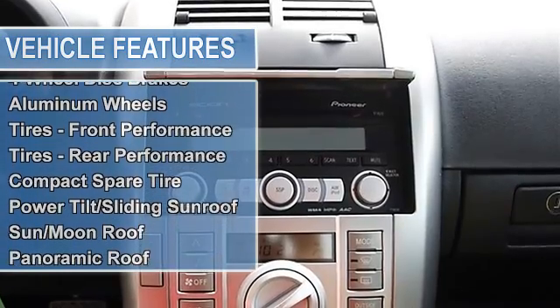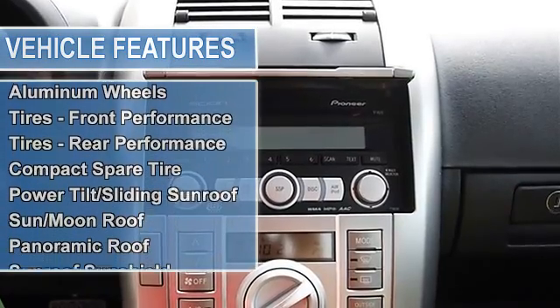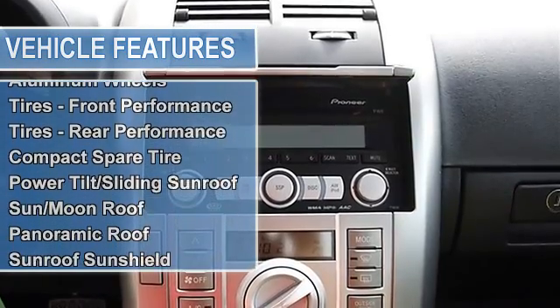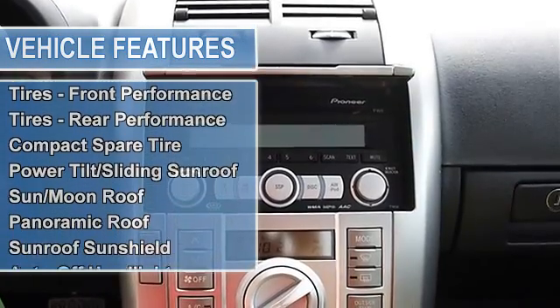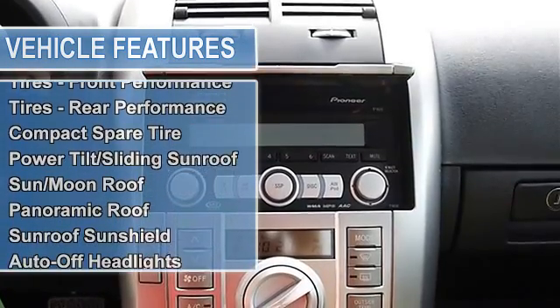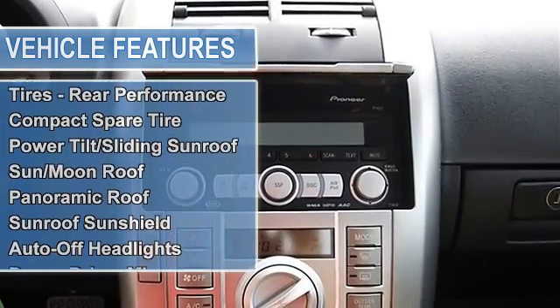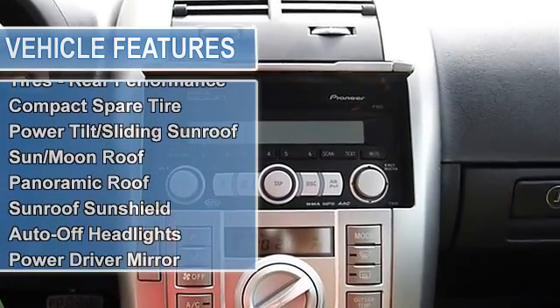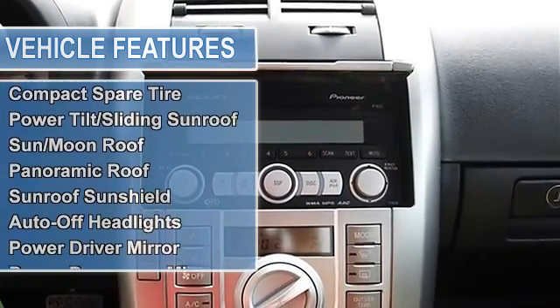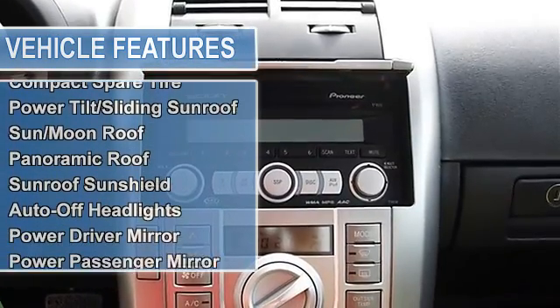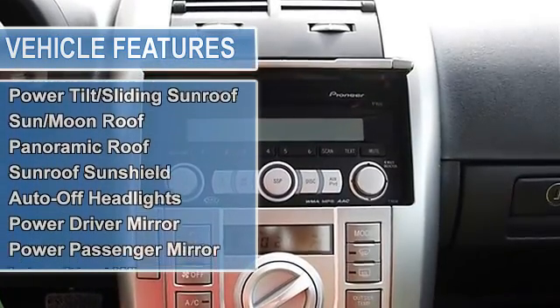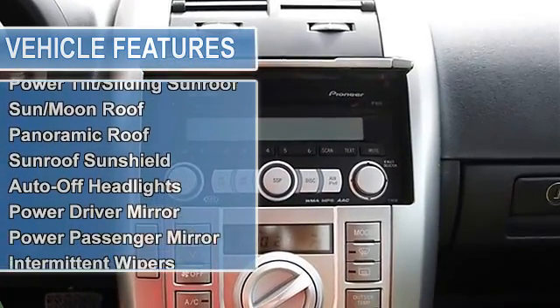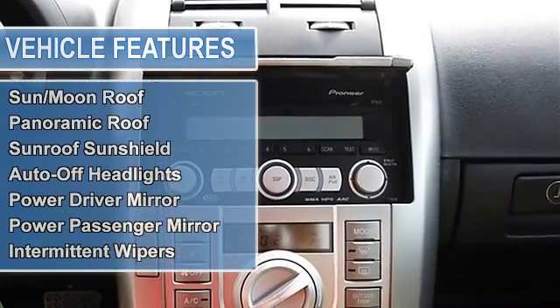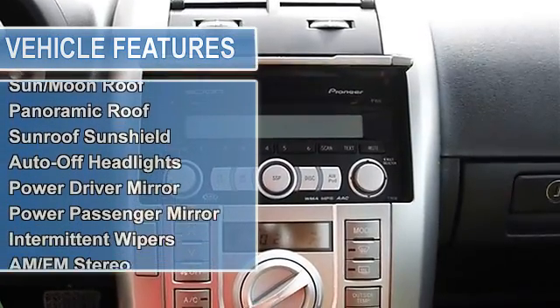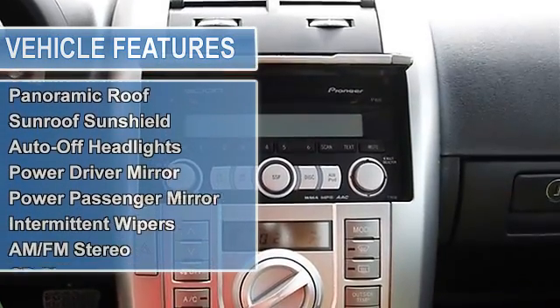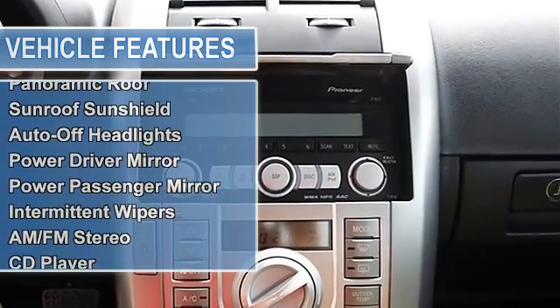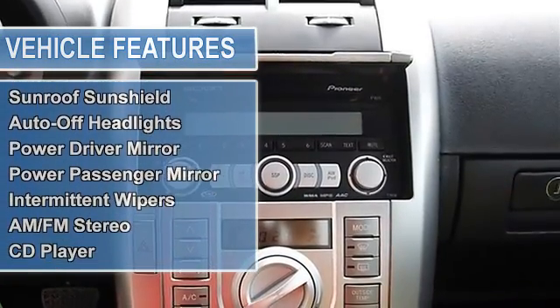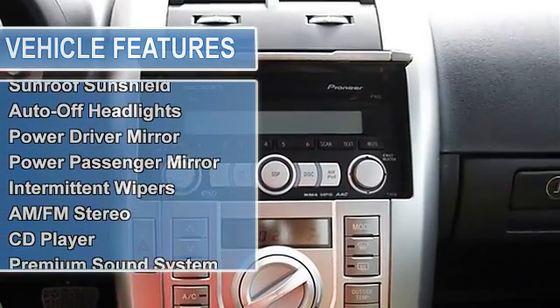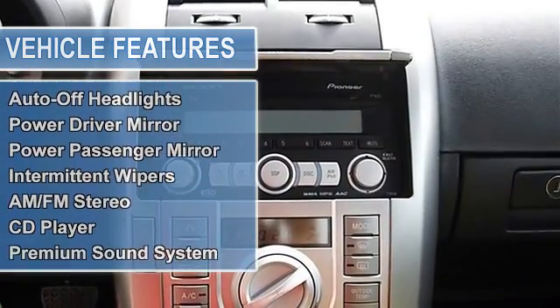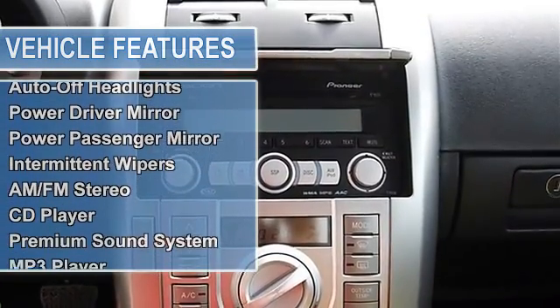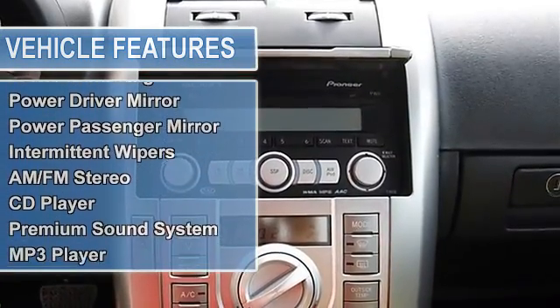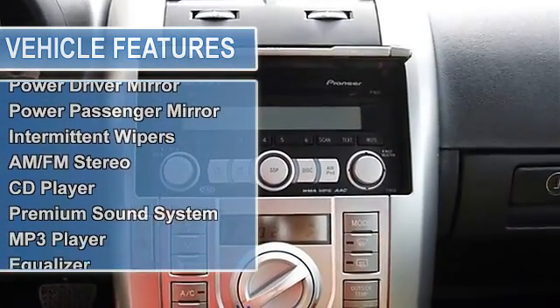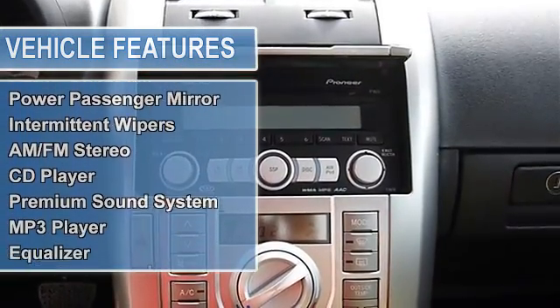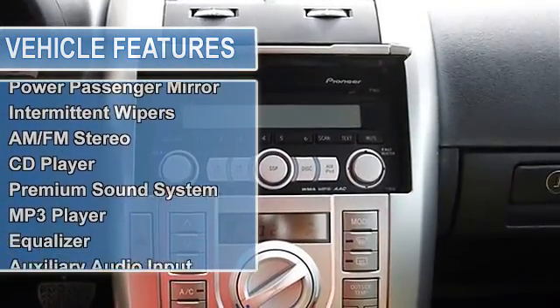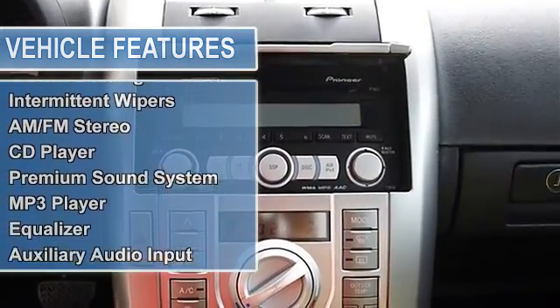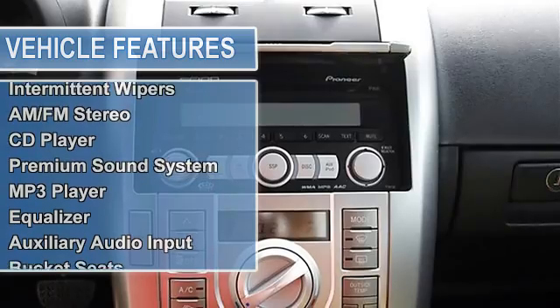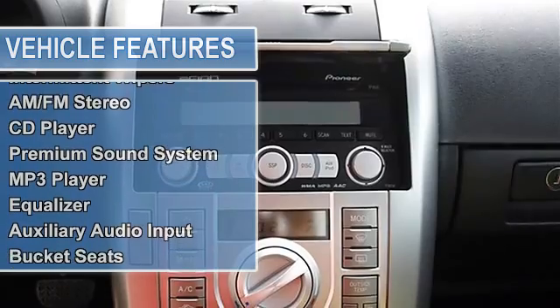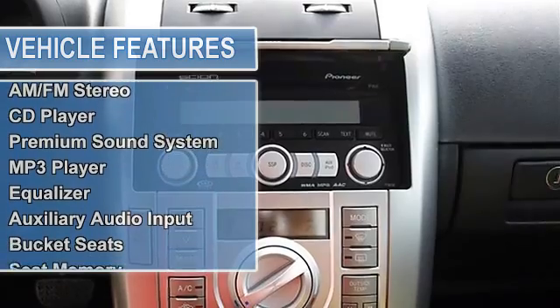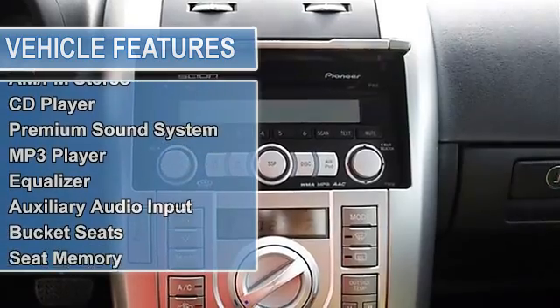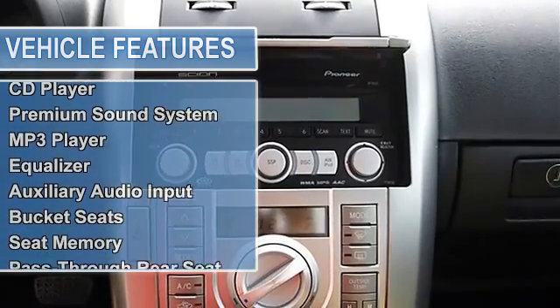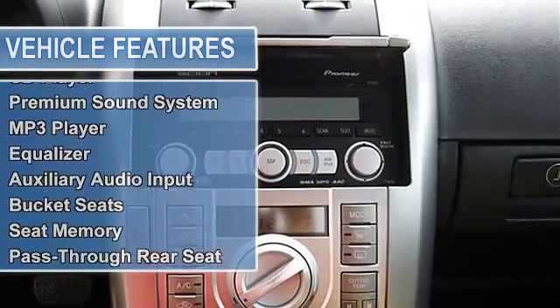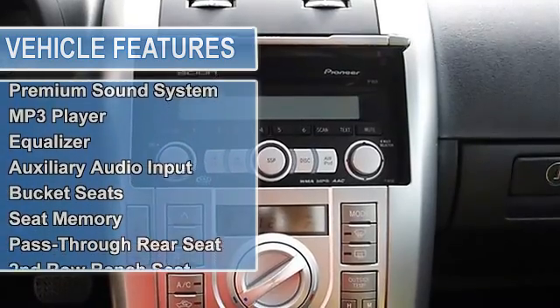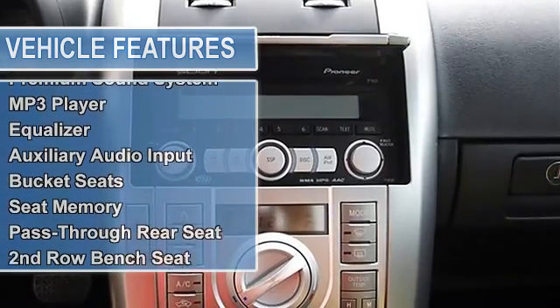Power tilt/sliding sunroof, sun/moon roof, panoramic roof, sunroof sunshield.